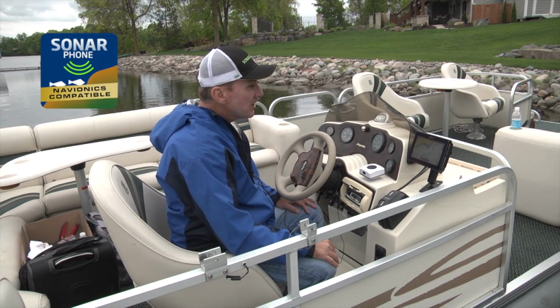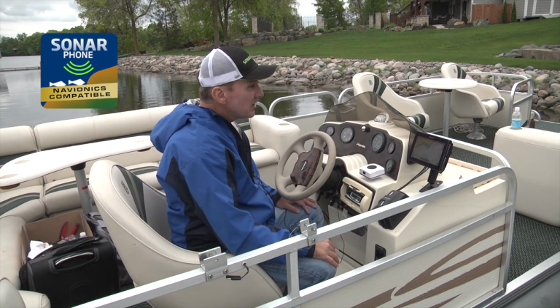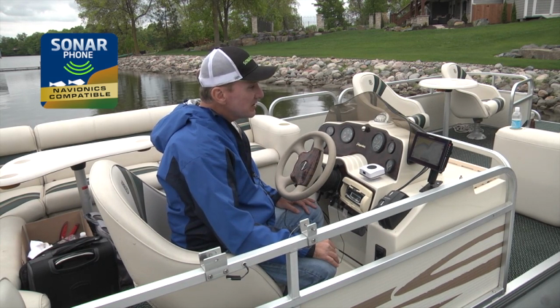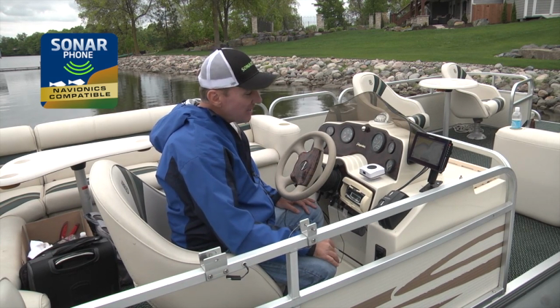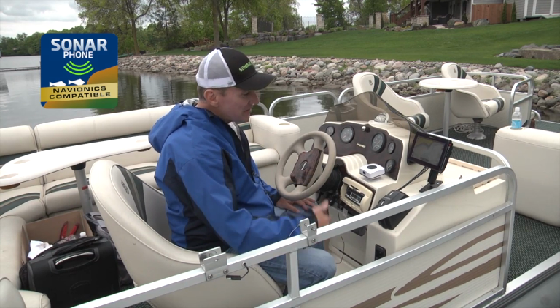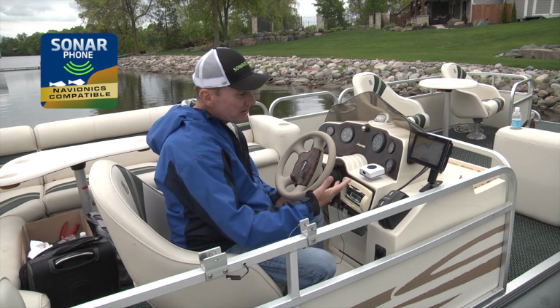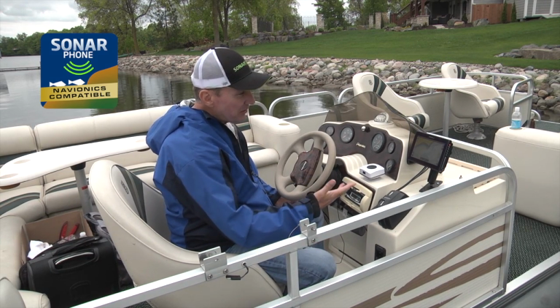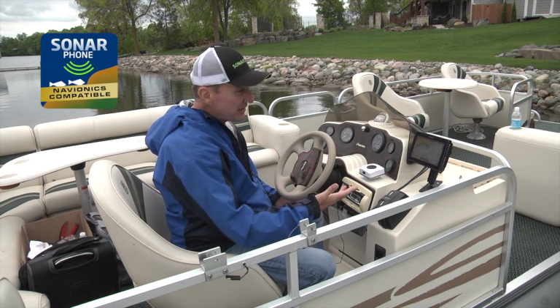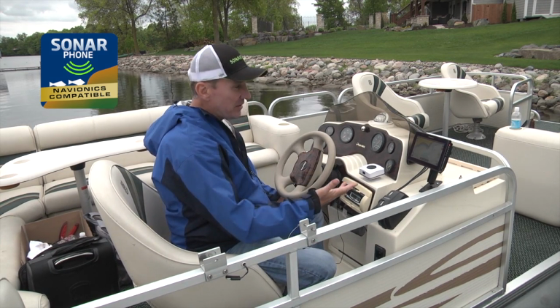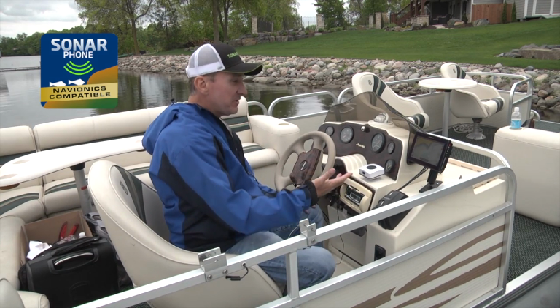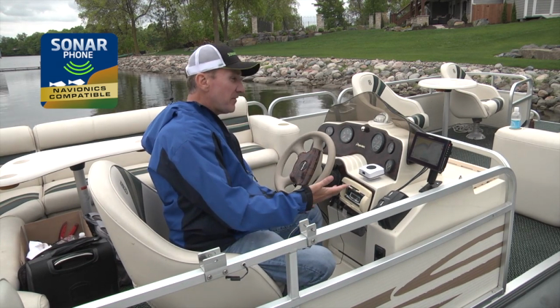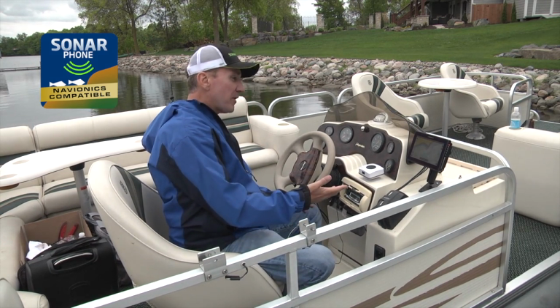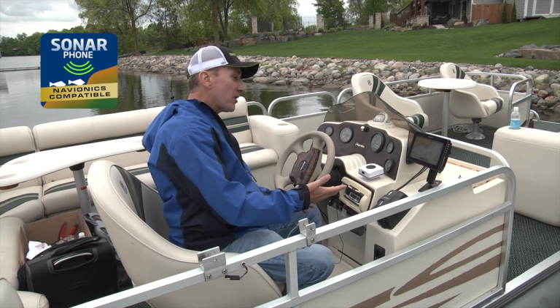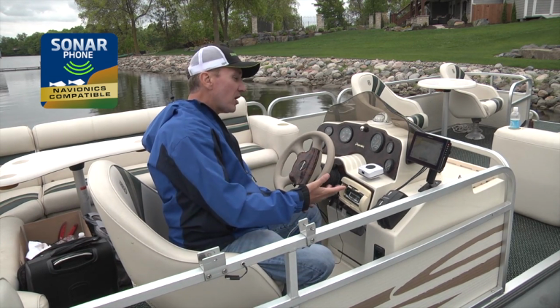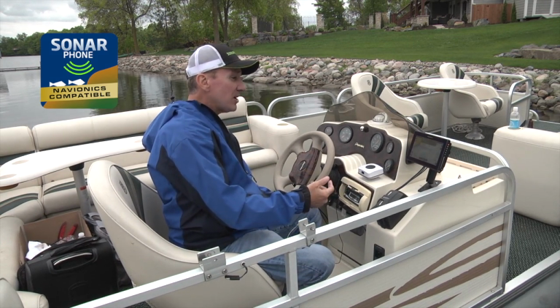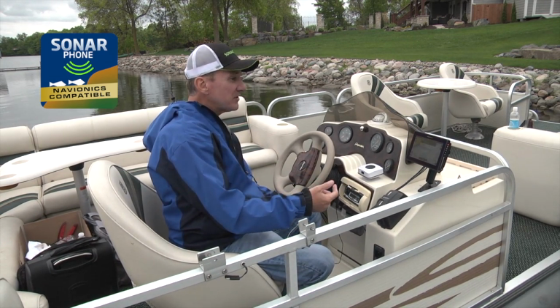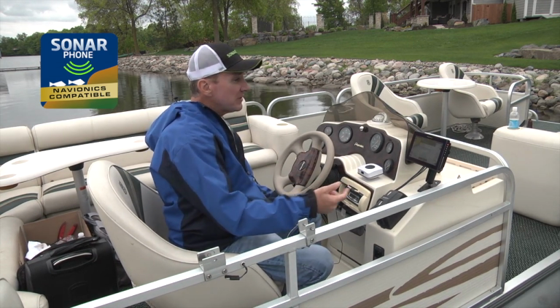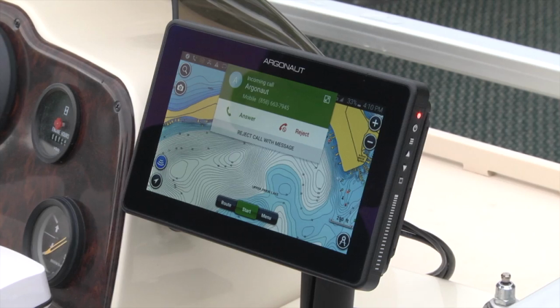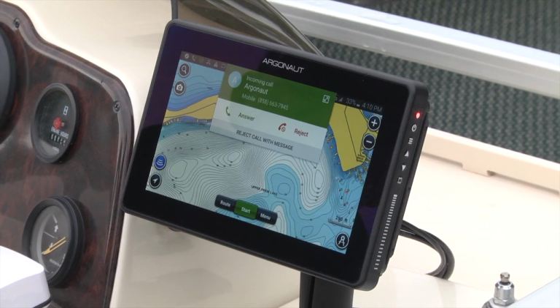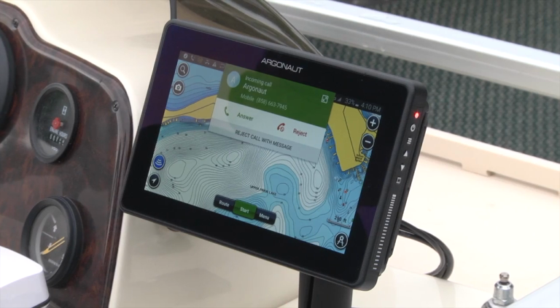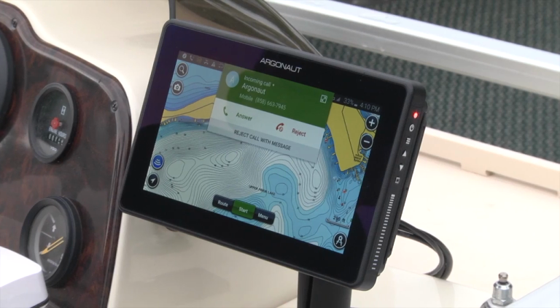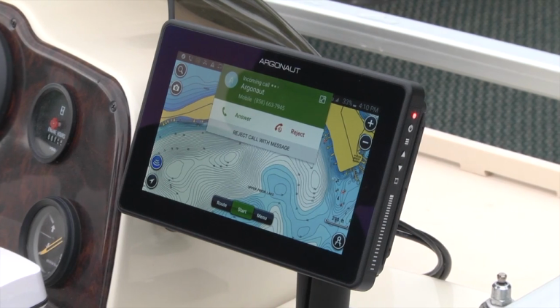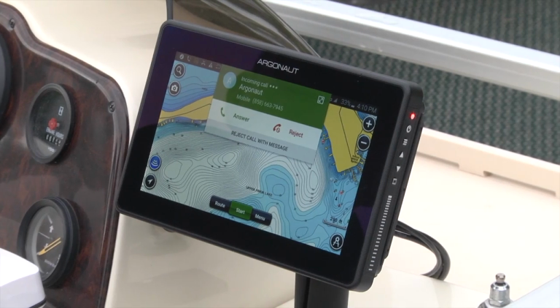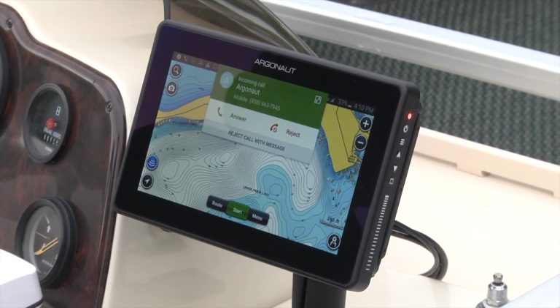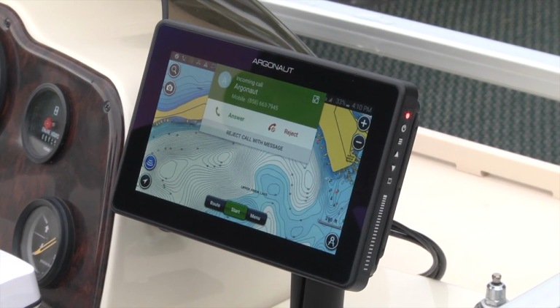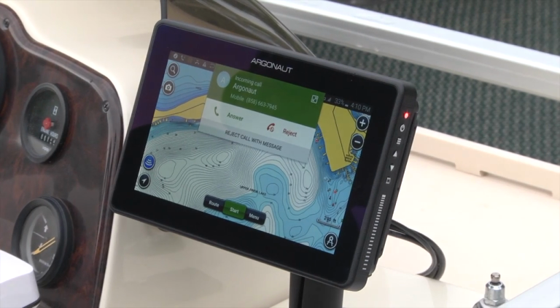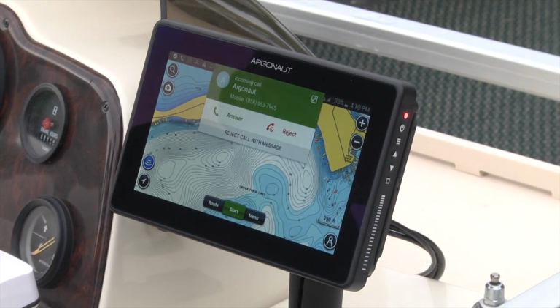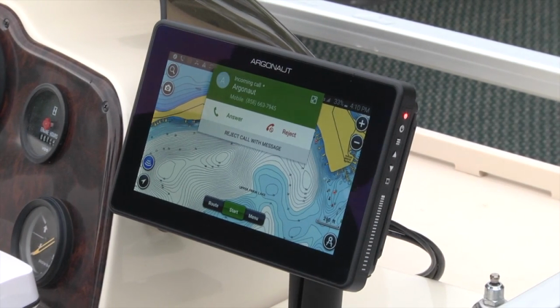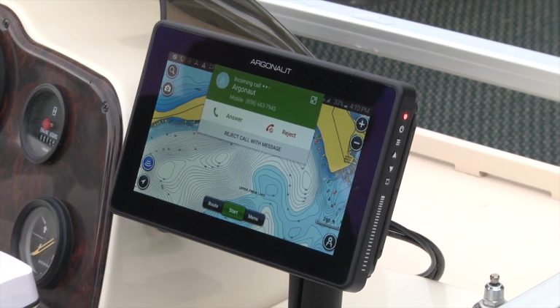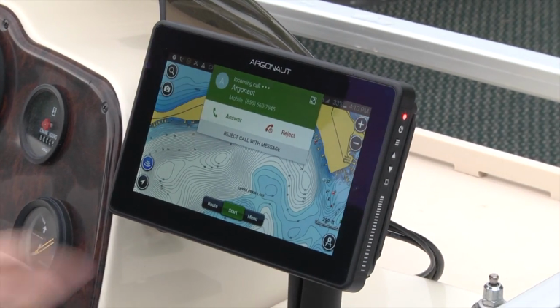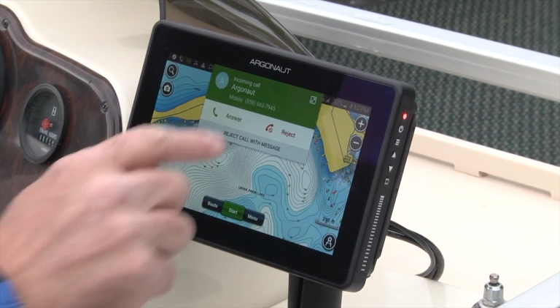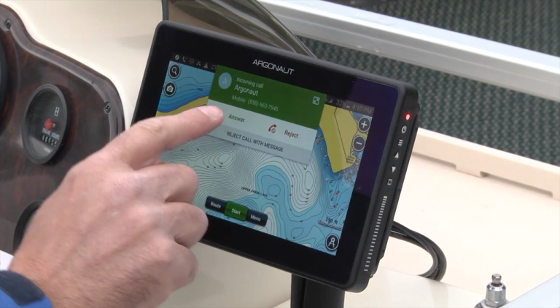This allows you to do things like receive phone calls, and as I was just saying — here we go.